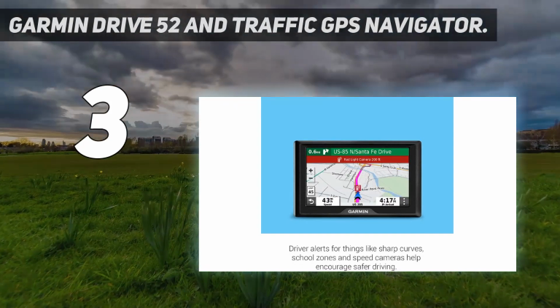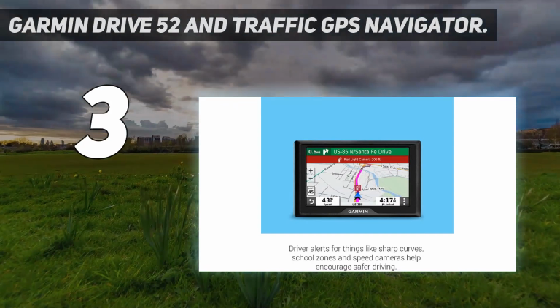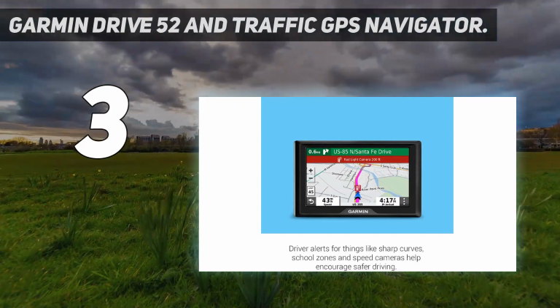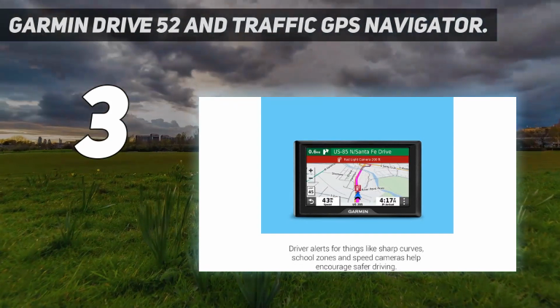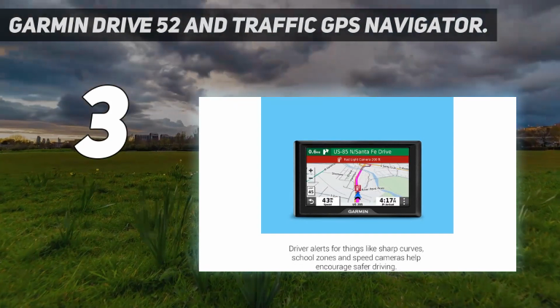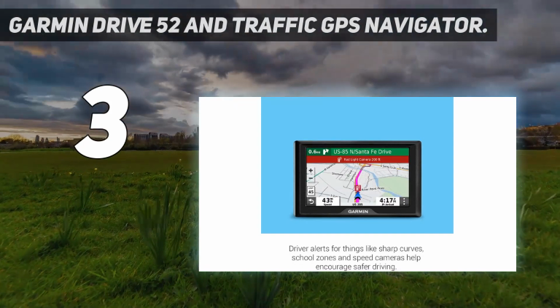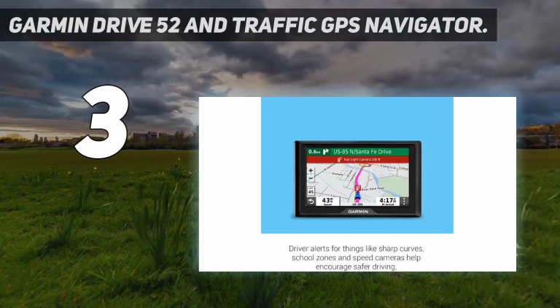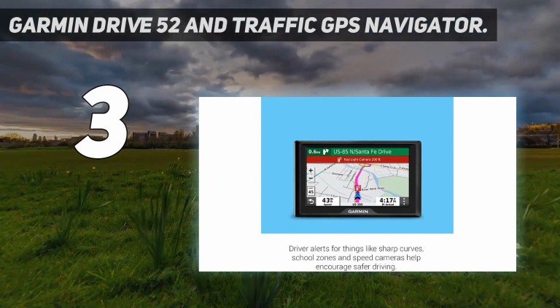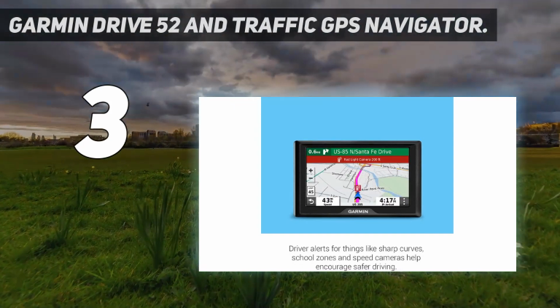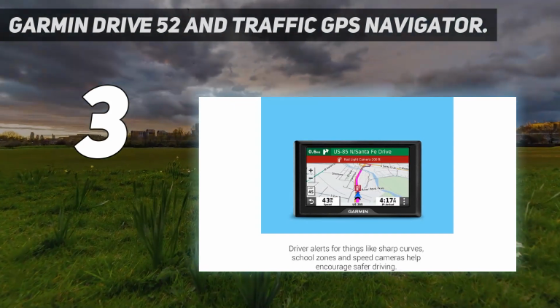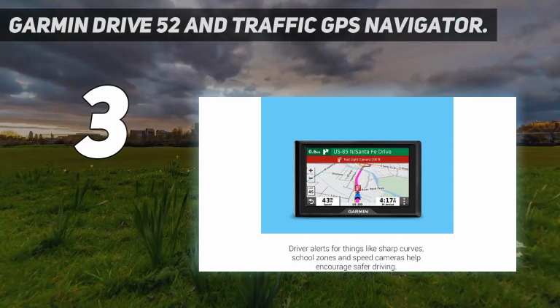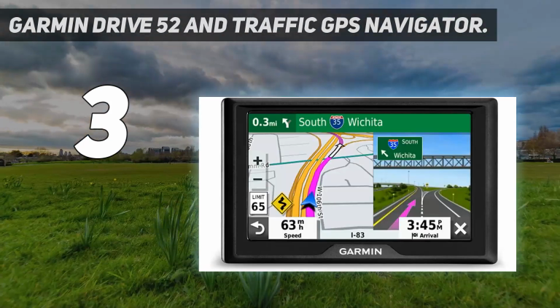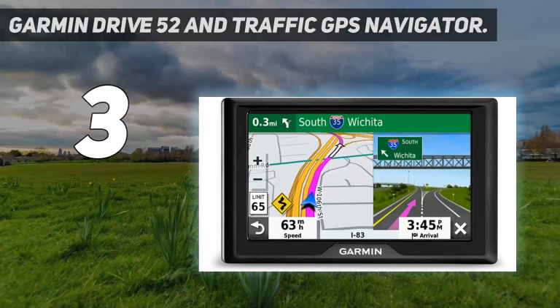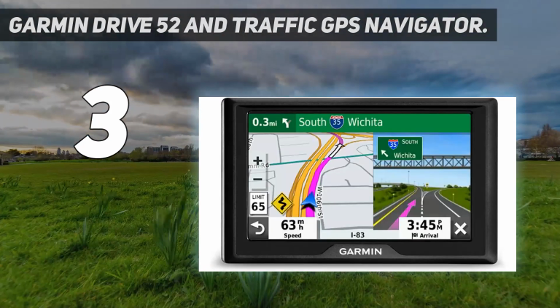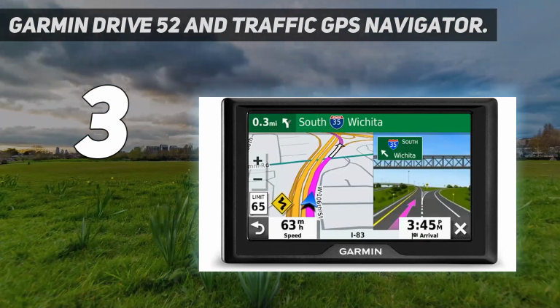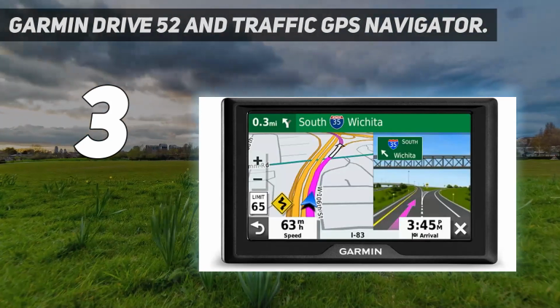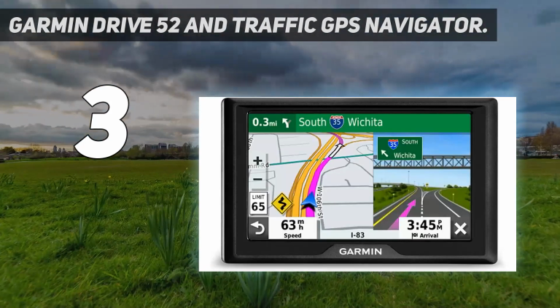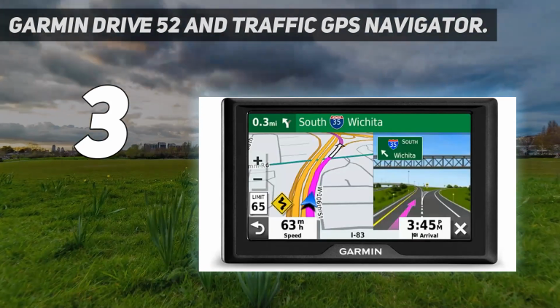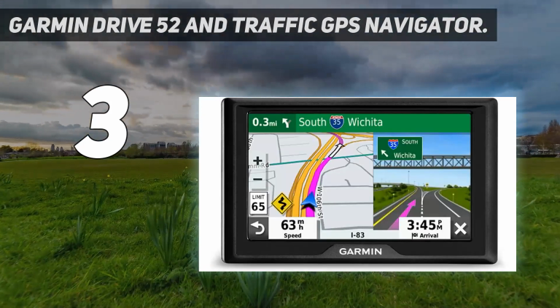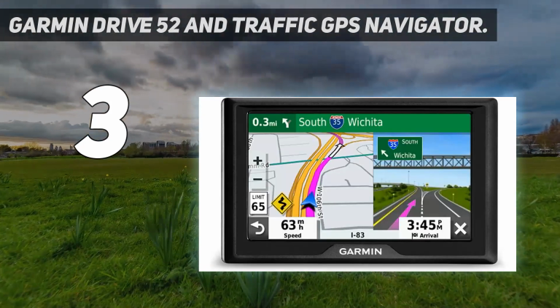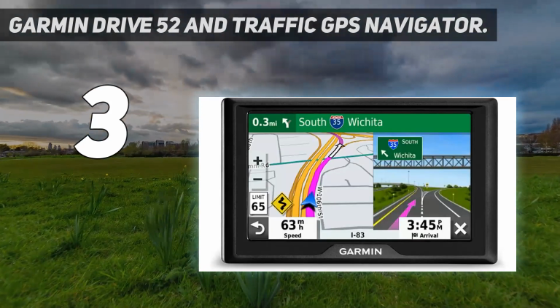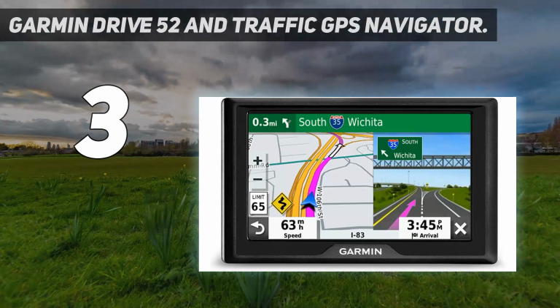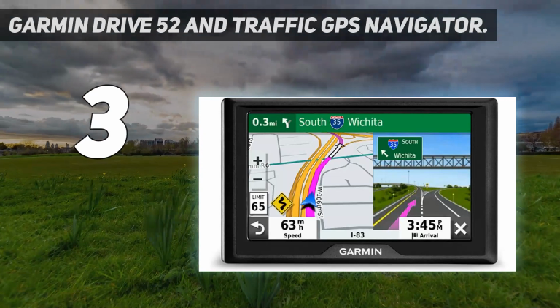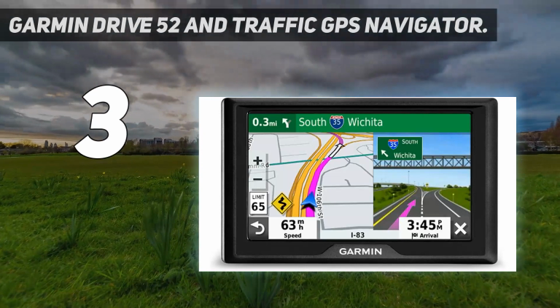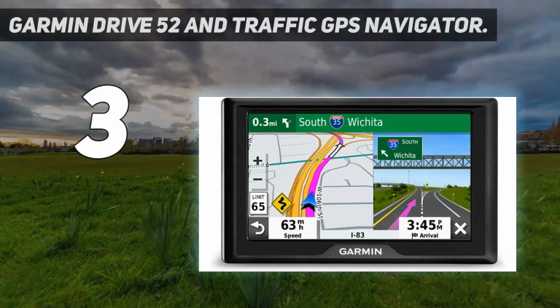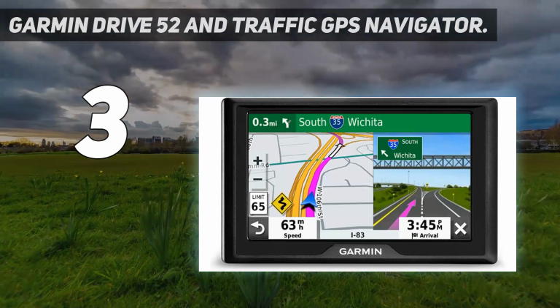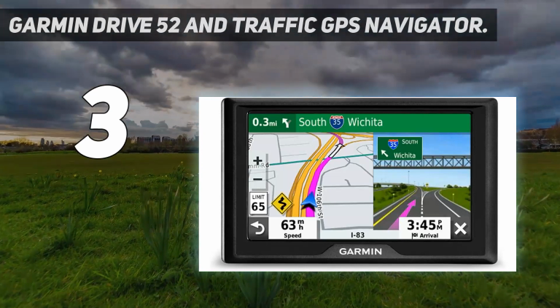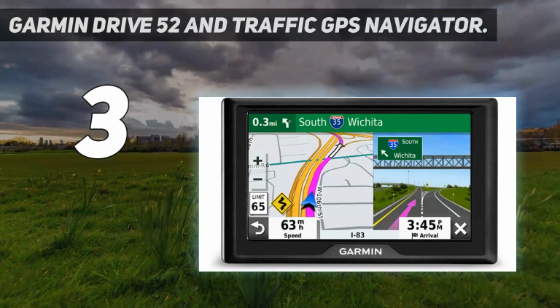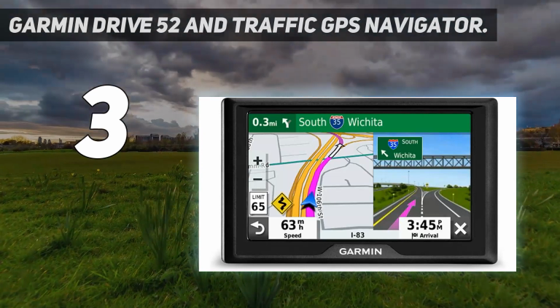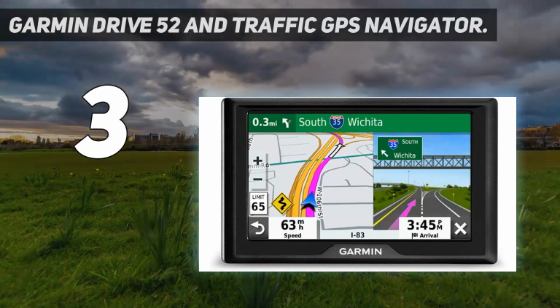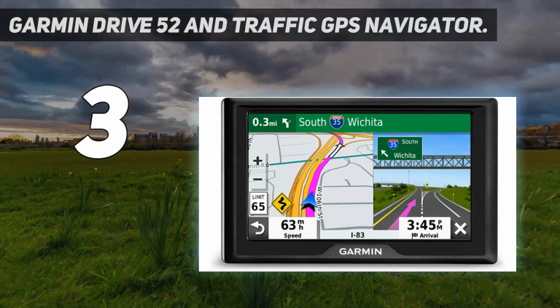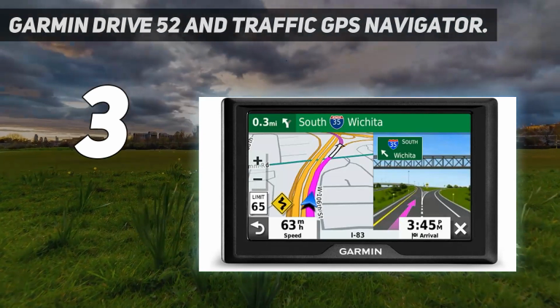Still, if you're currently using a smartphone to navigate, this device is a great investment.